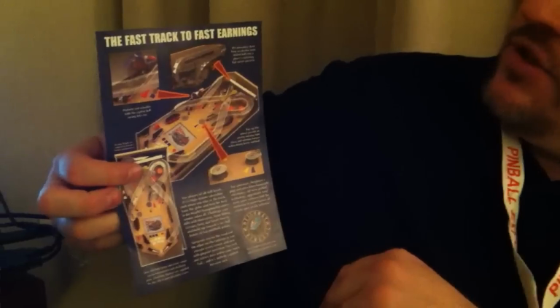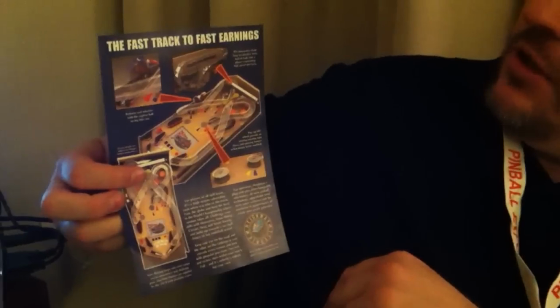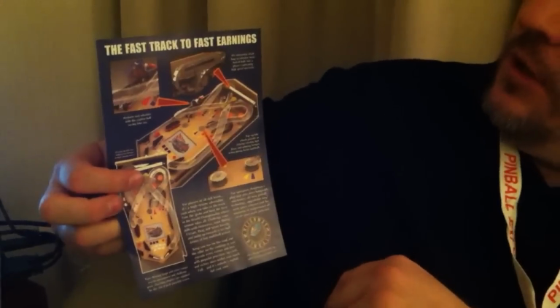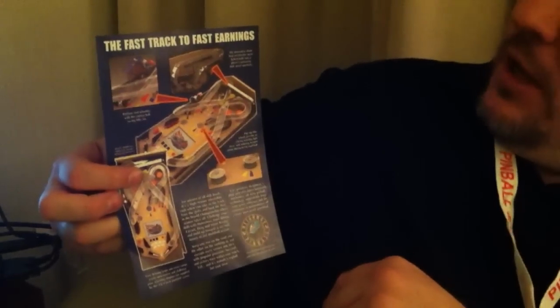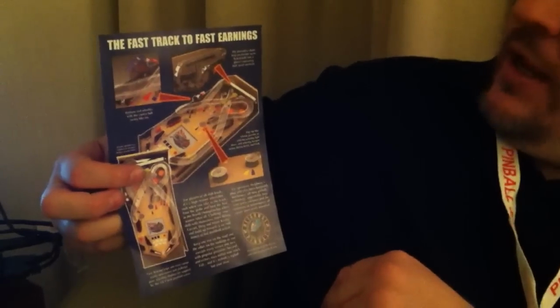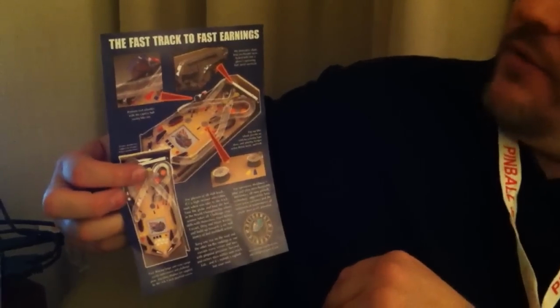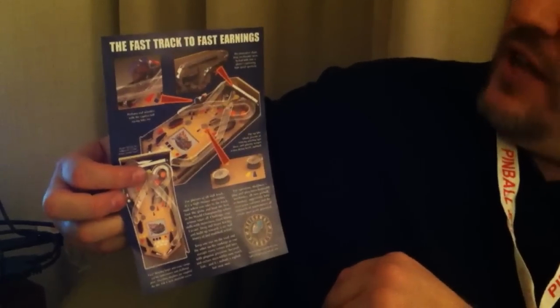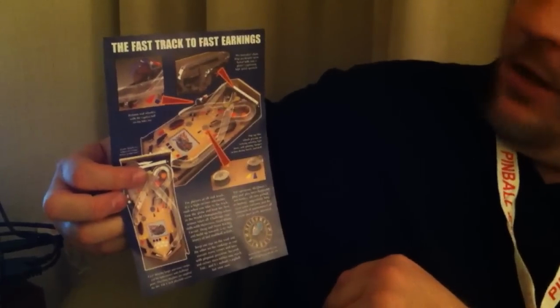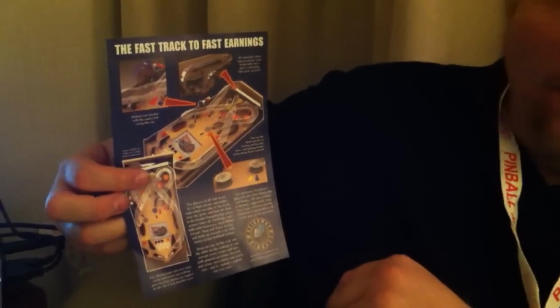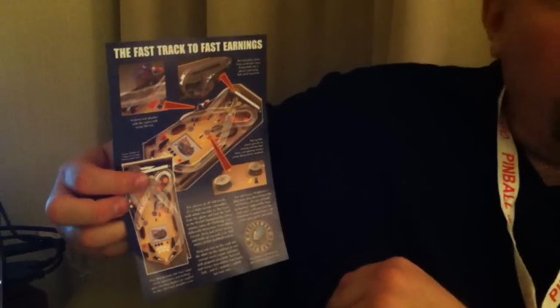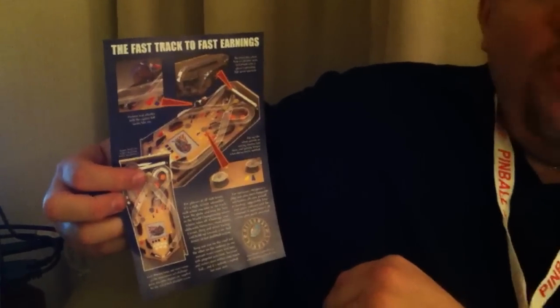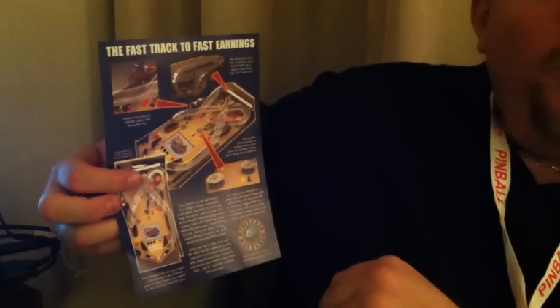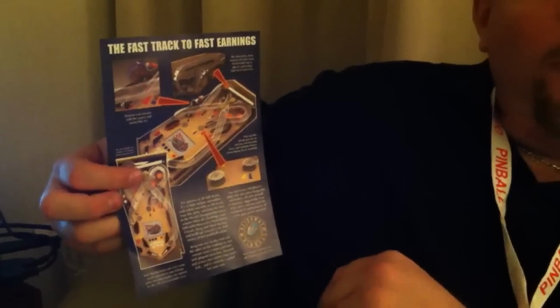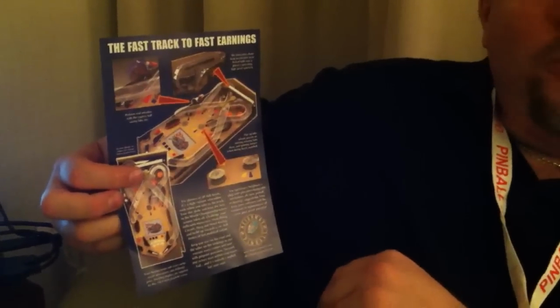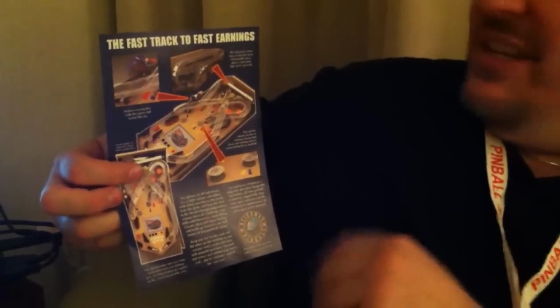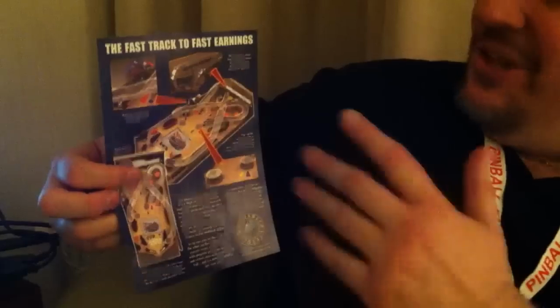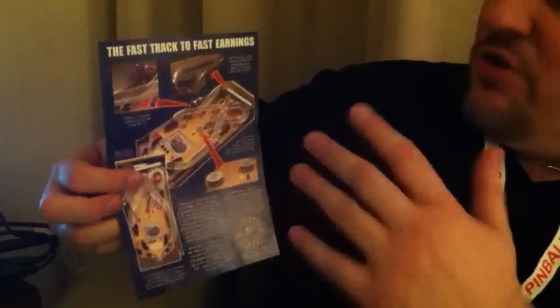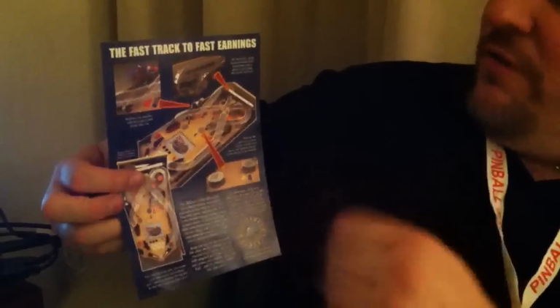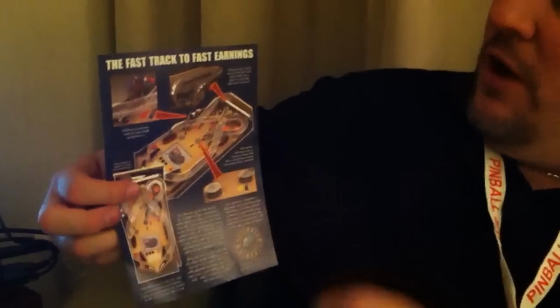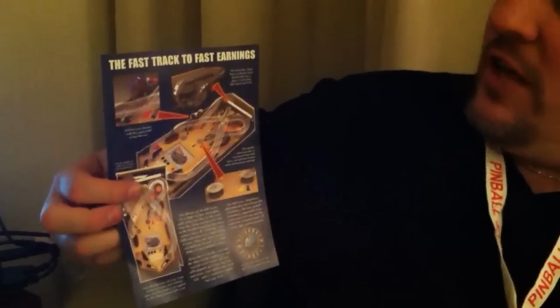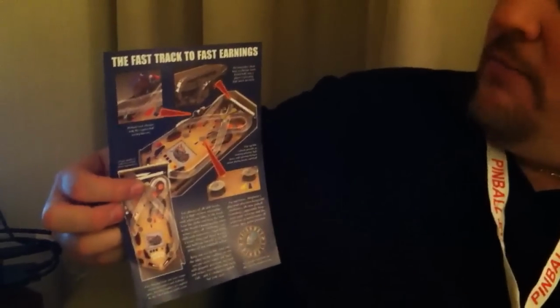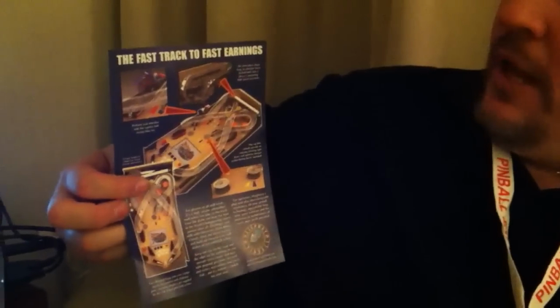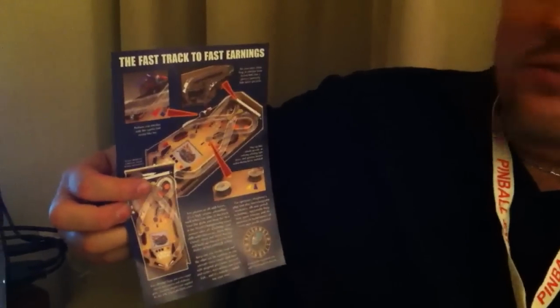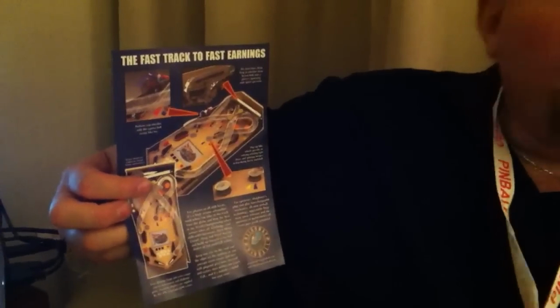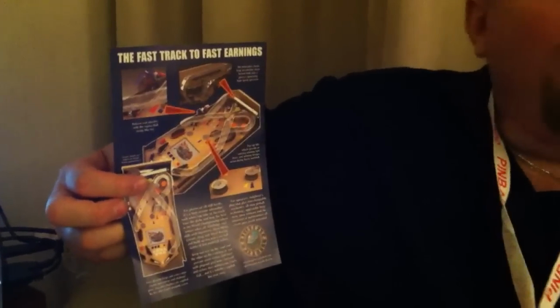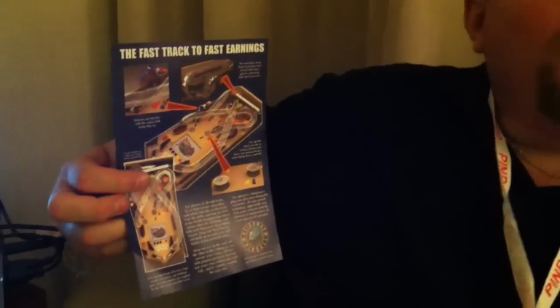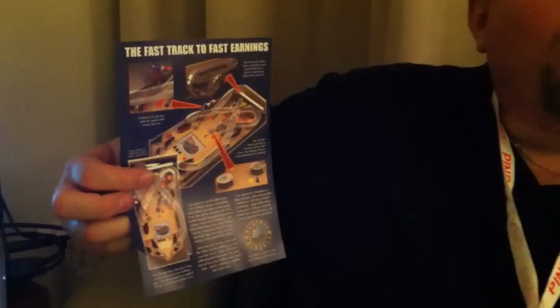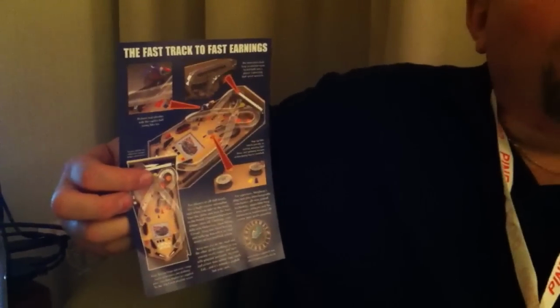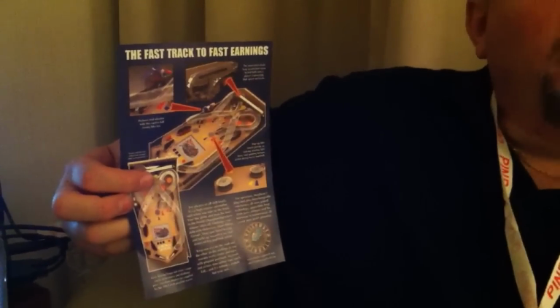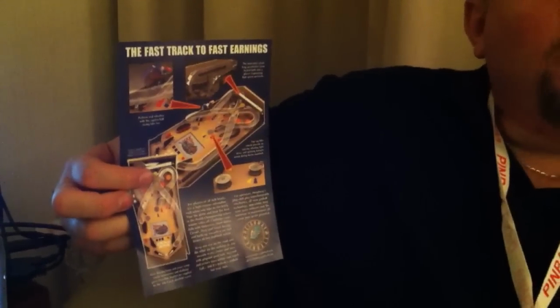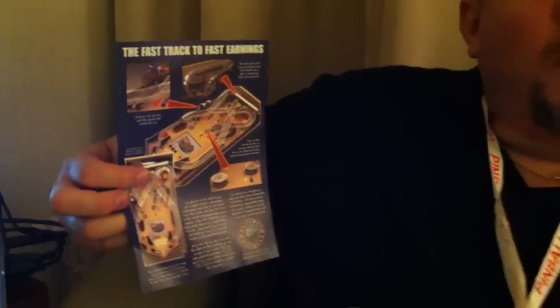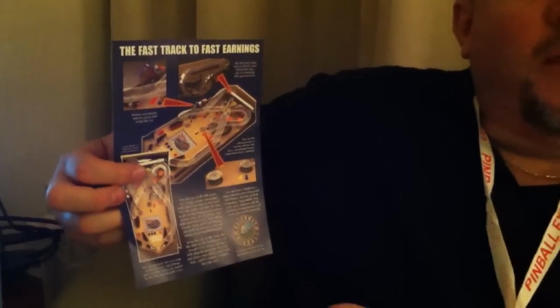Yeah, lots of looping opportunities, lots of fast gameplay, and I hope your readers will like it.